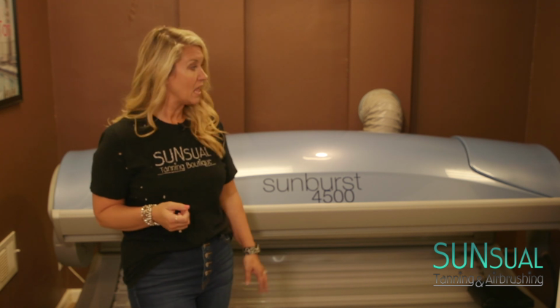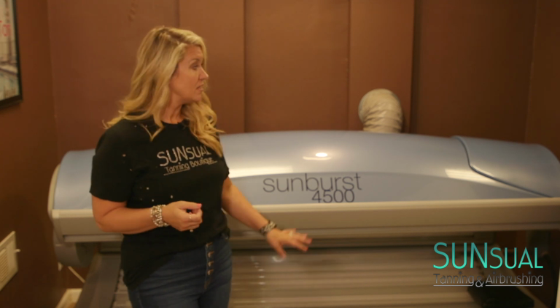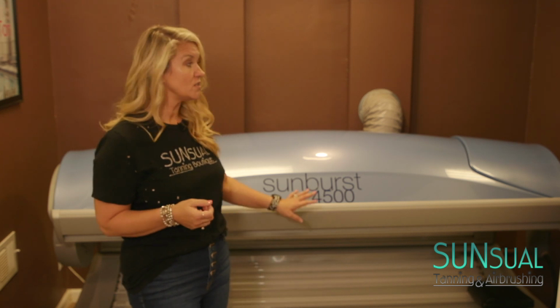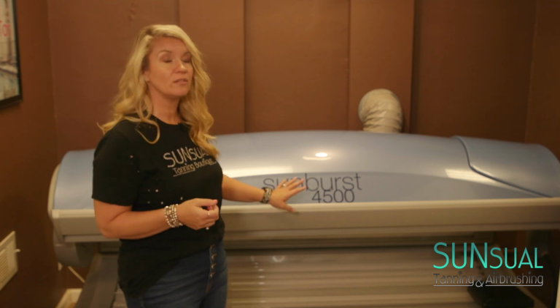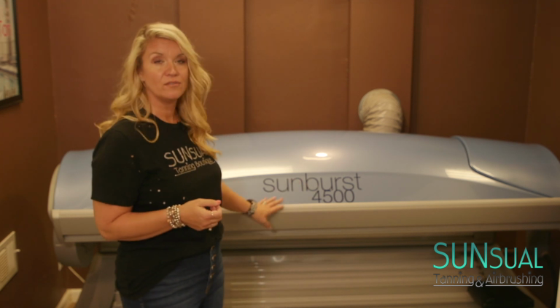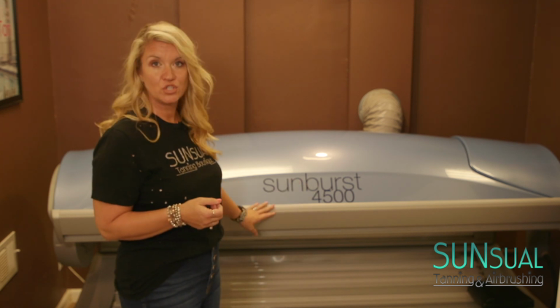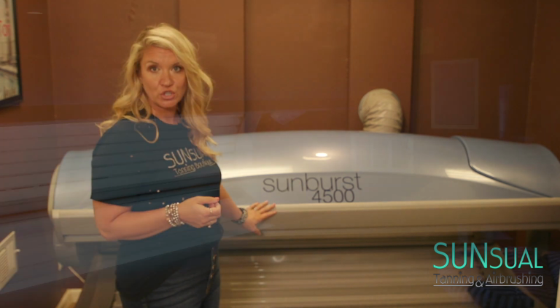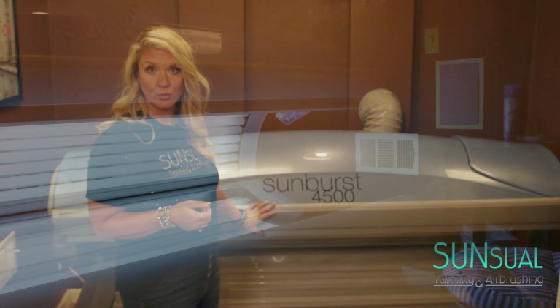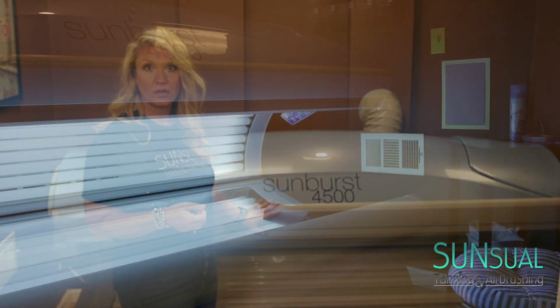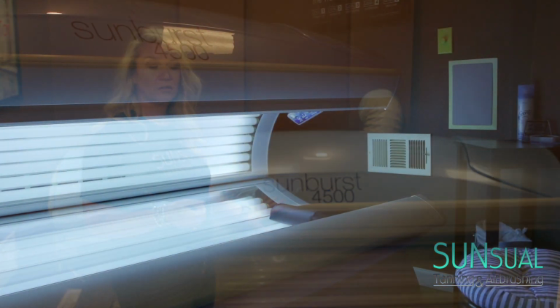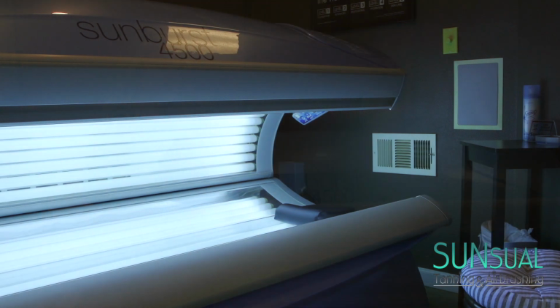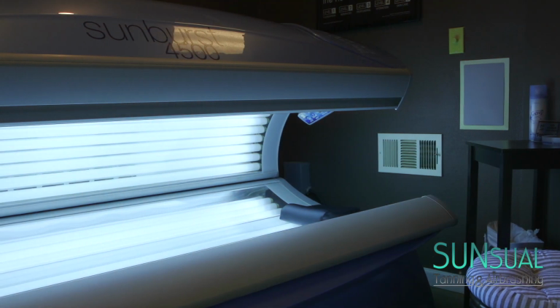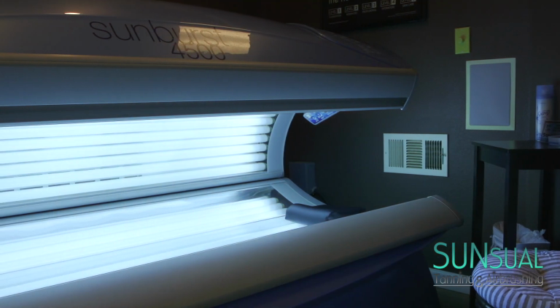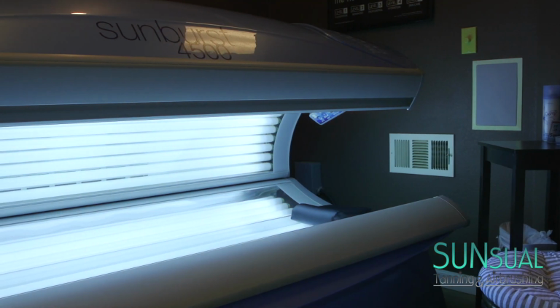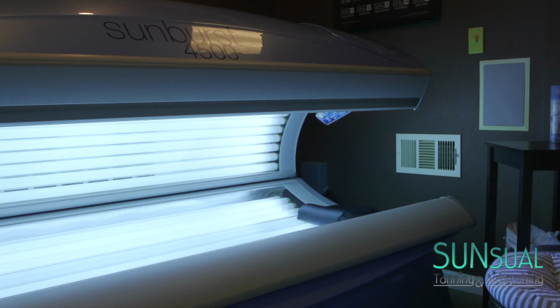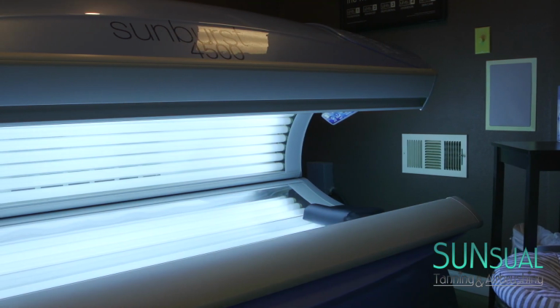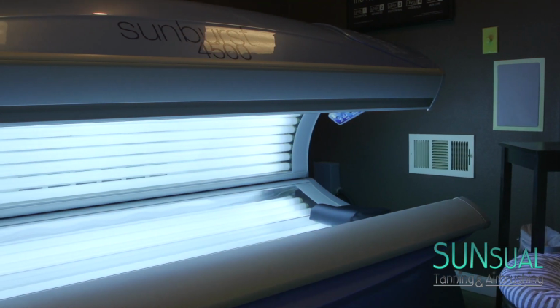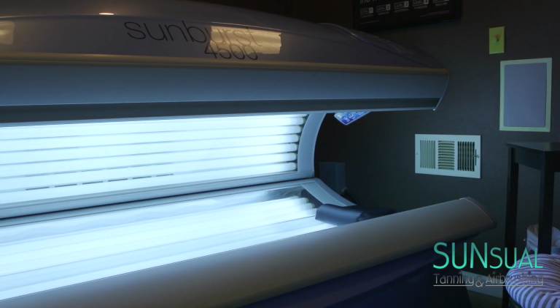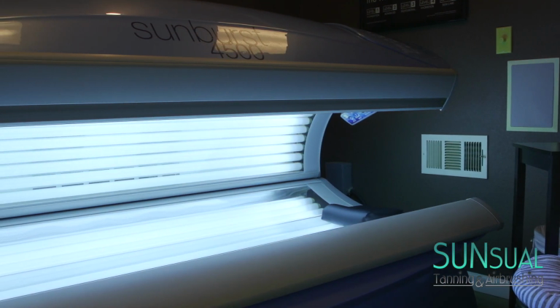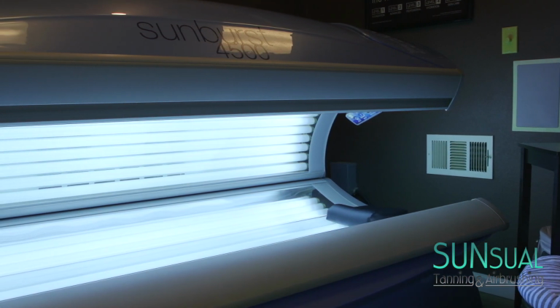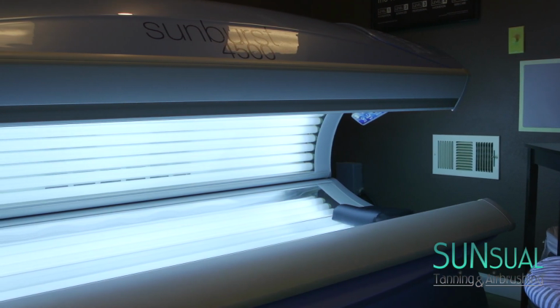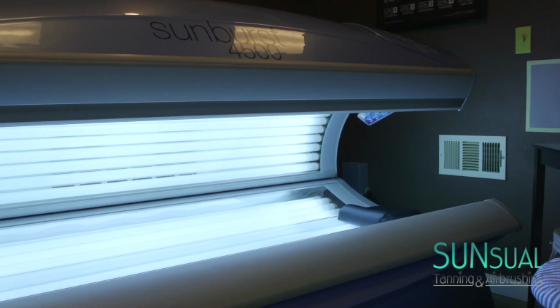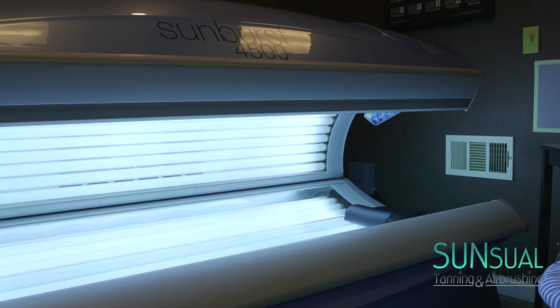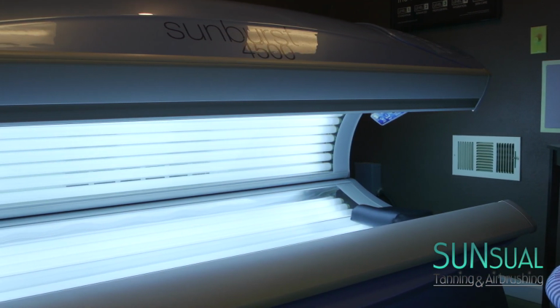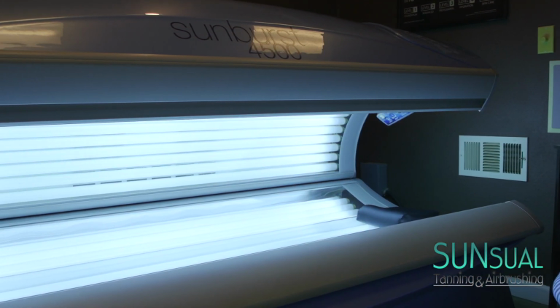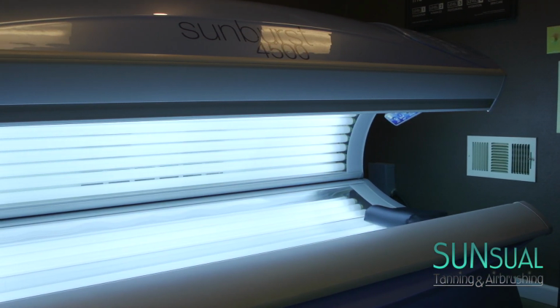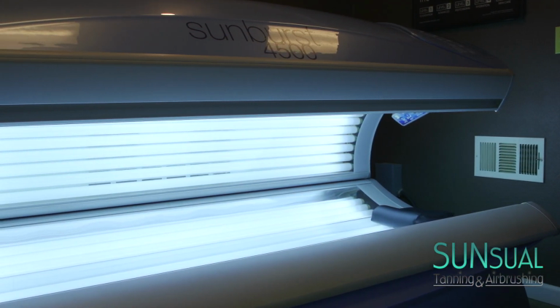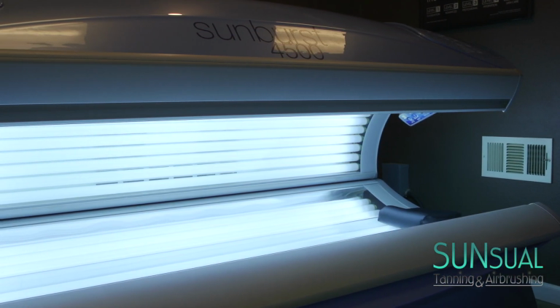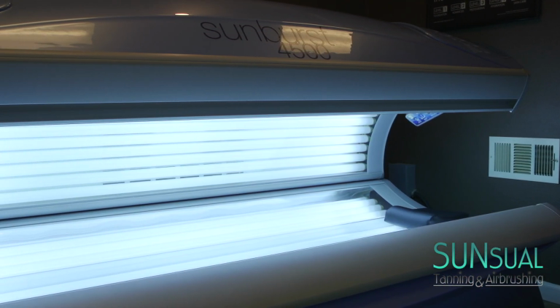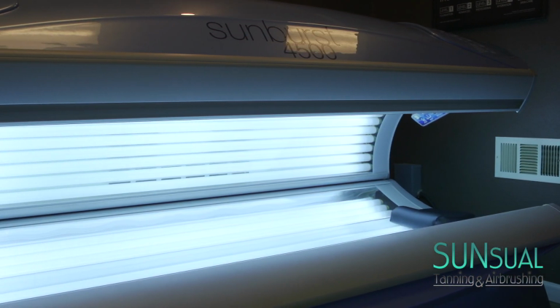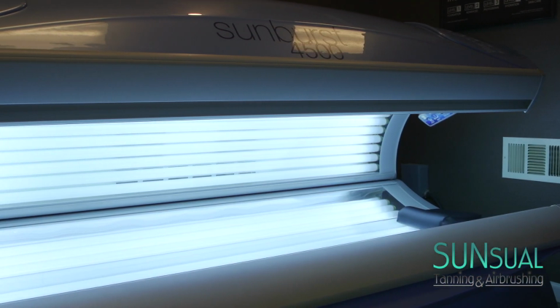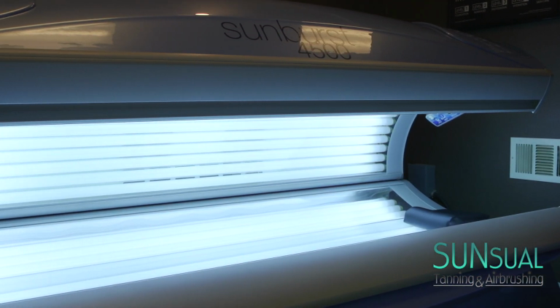This is our Level 2, 12-minute tanning bed. It's a higher wattage tanning bed and is definitely more intense.